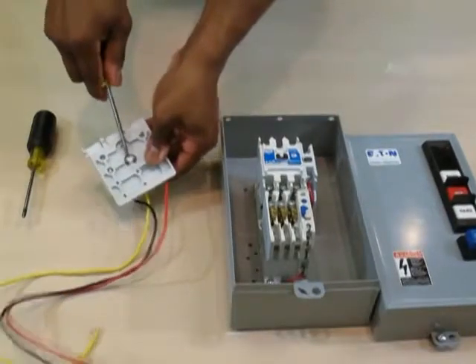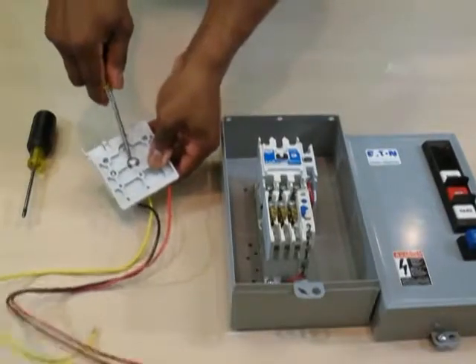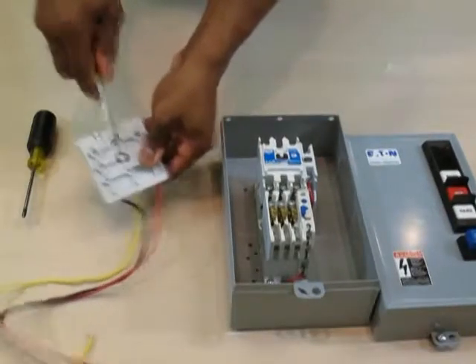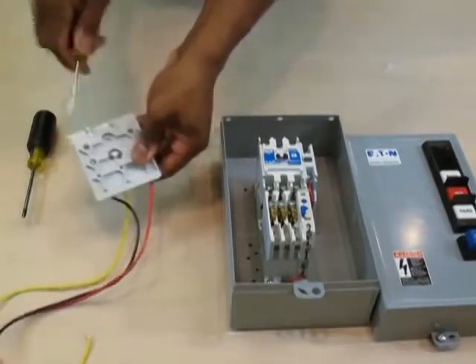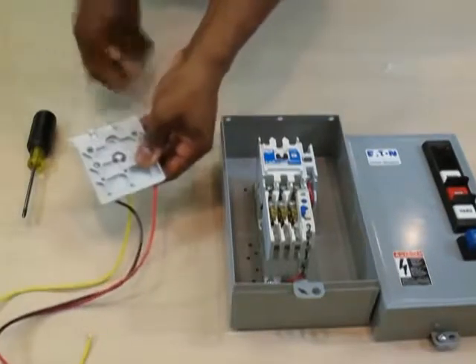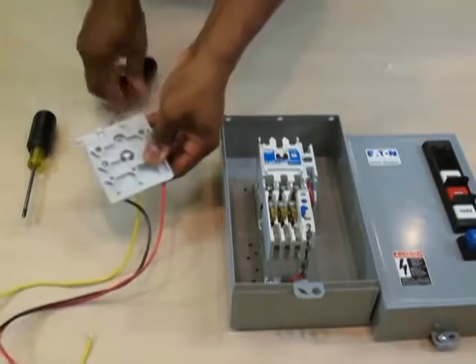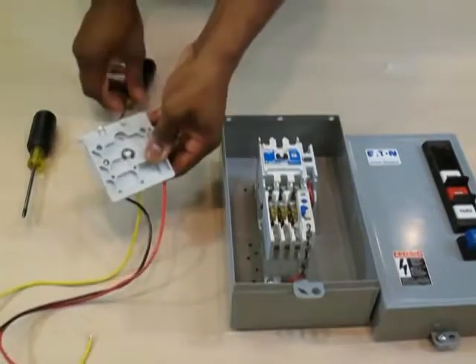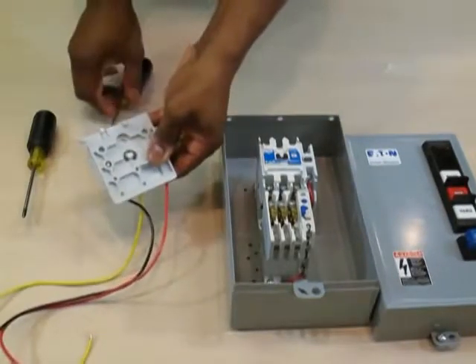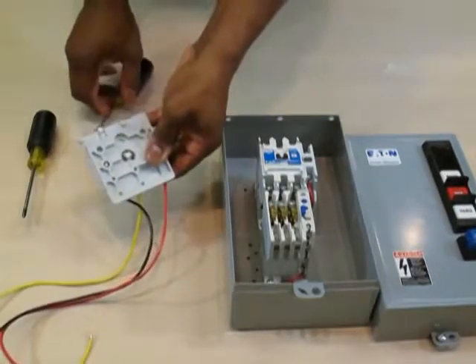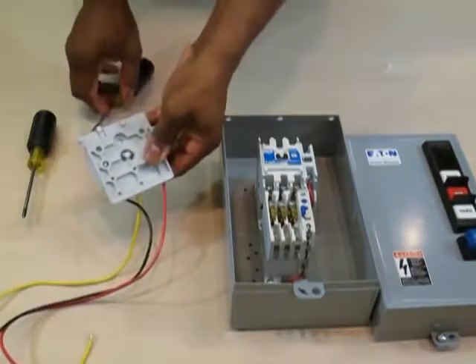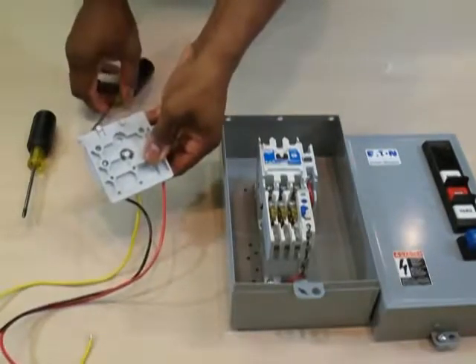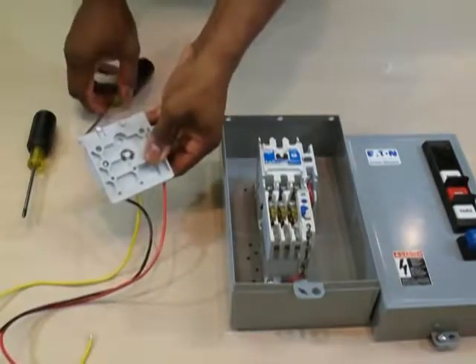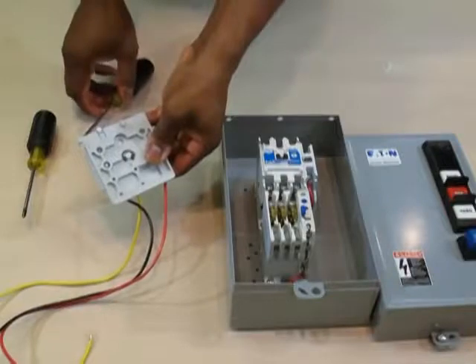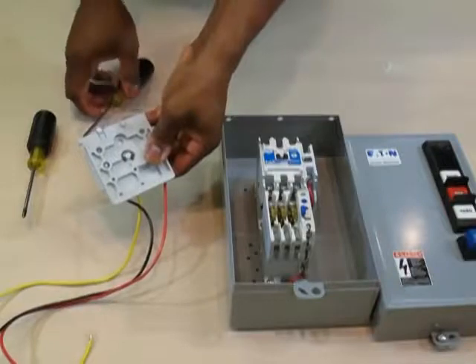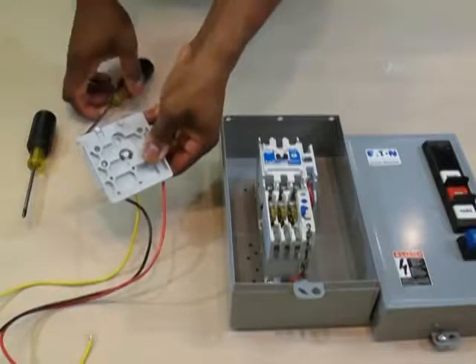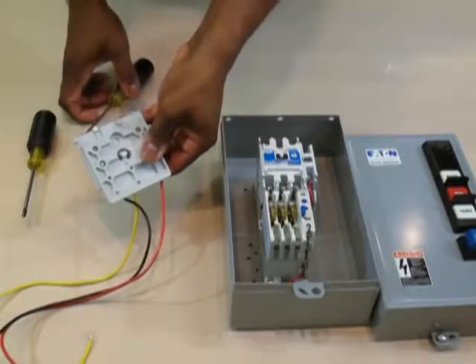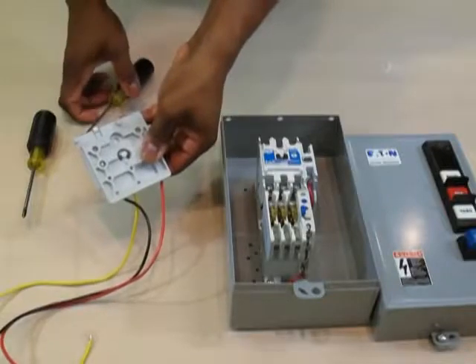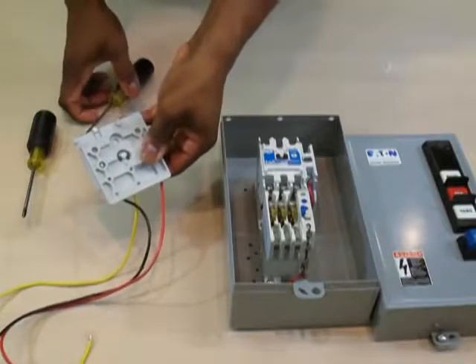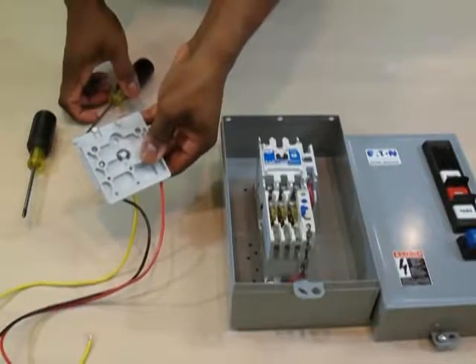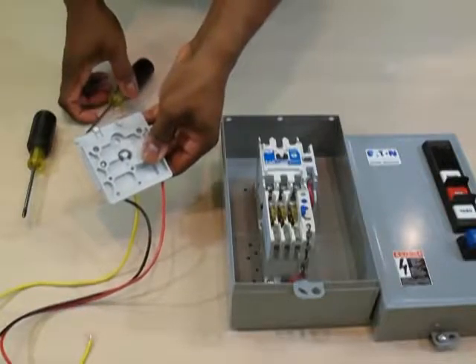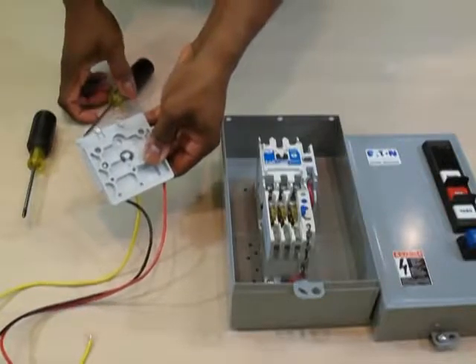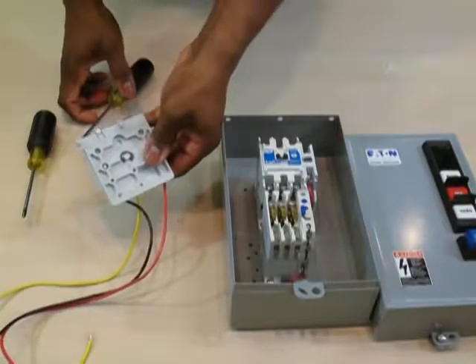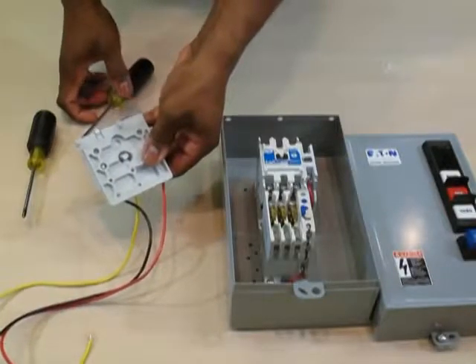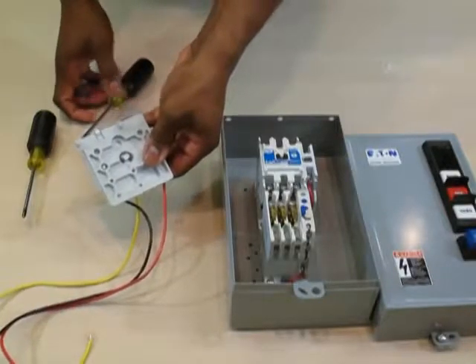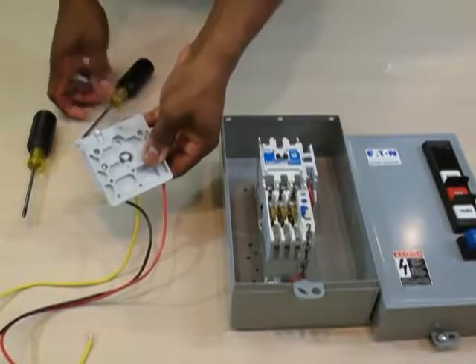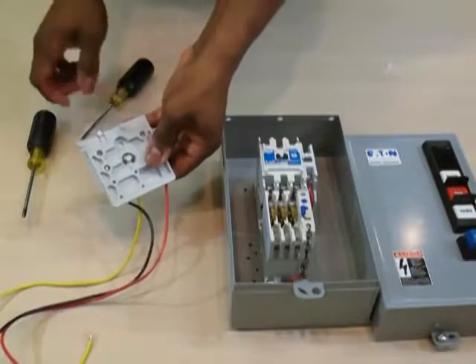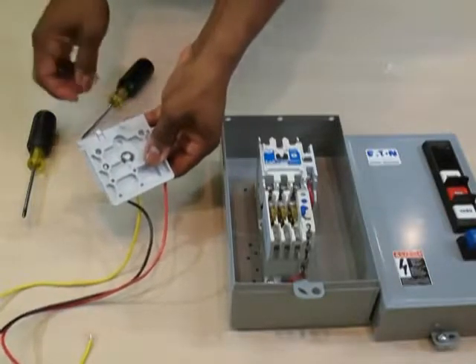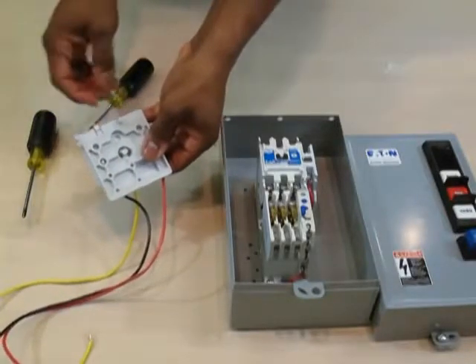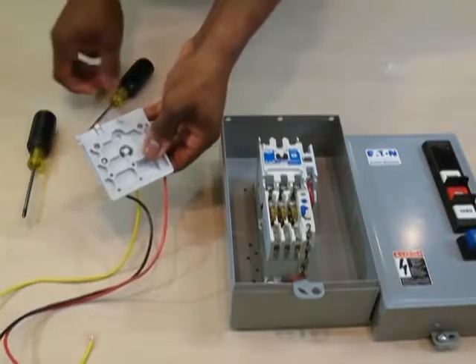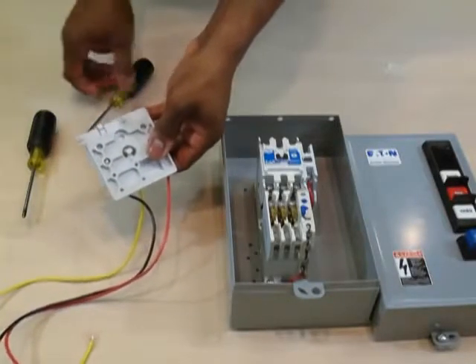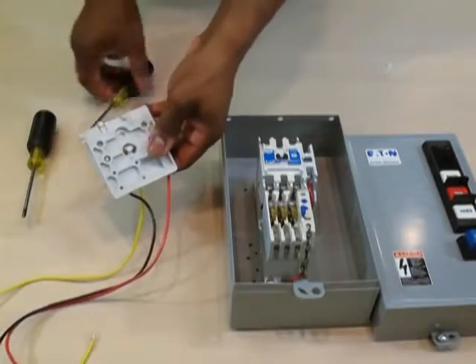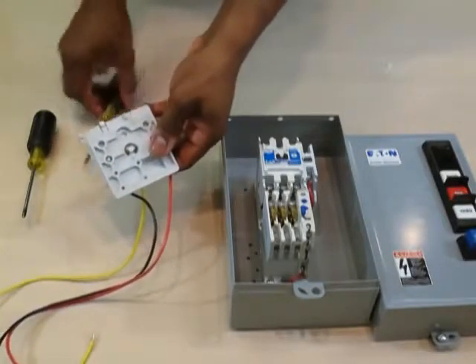Install the C-clamp to lock the assembly in place. A flat head screwdriver may be helpful when installing the clamp.